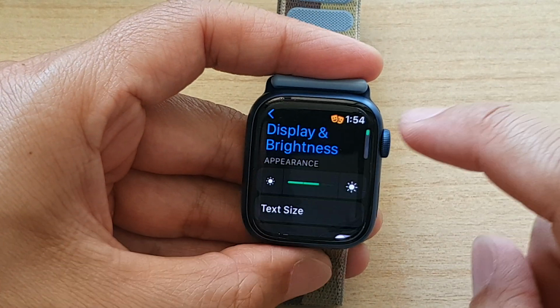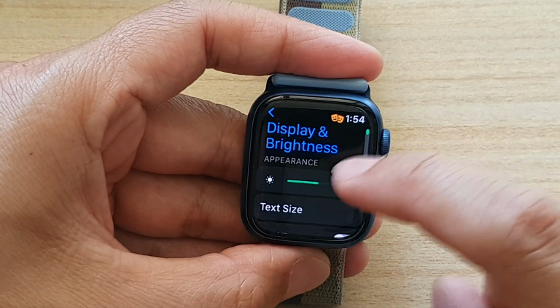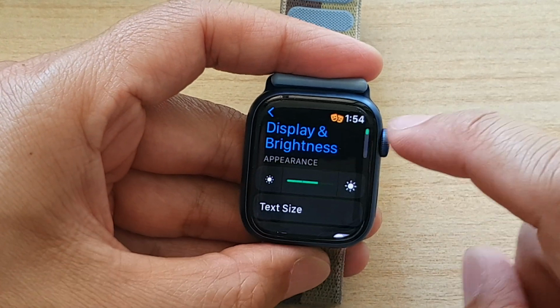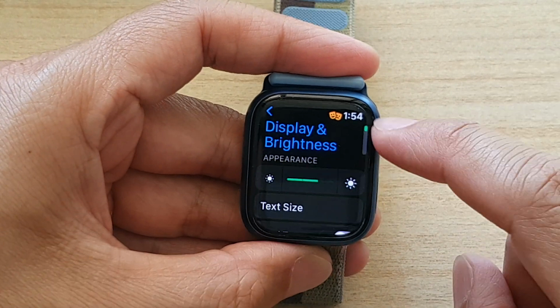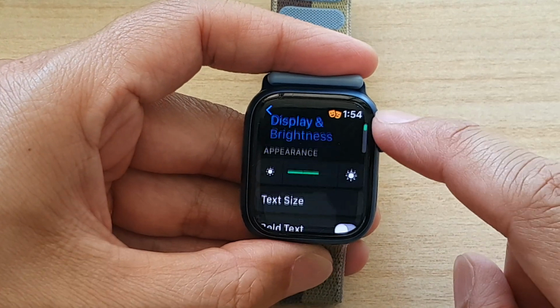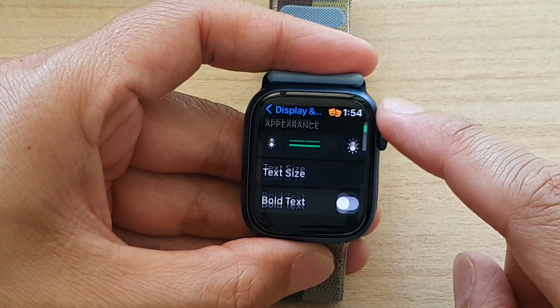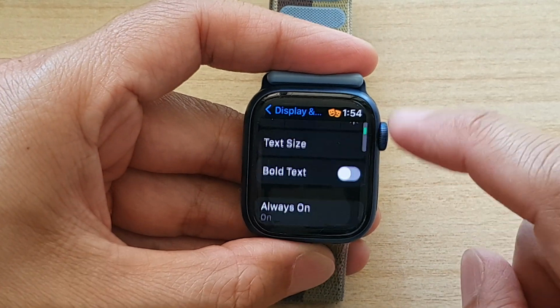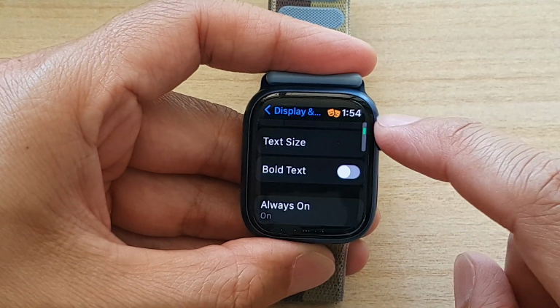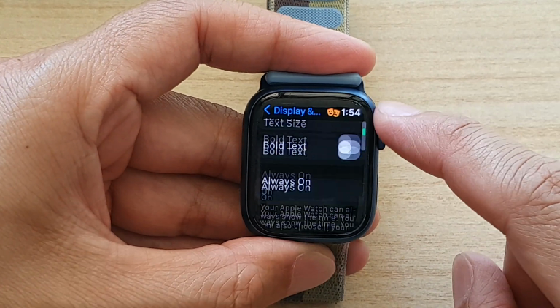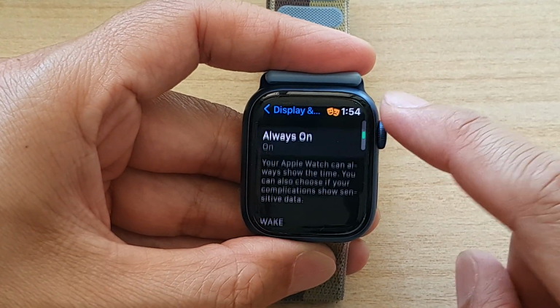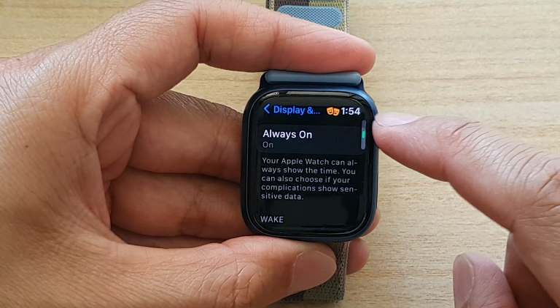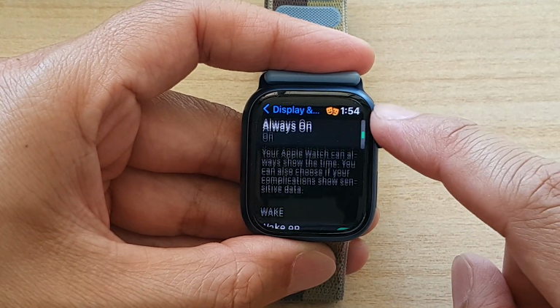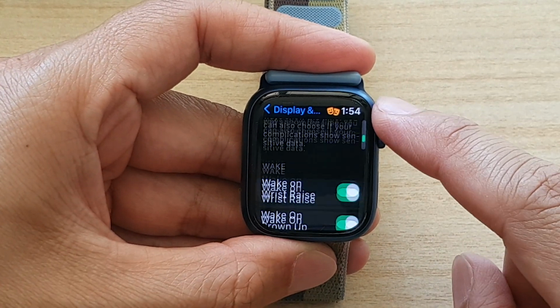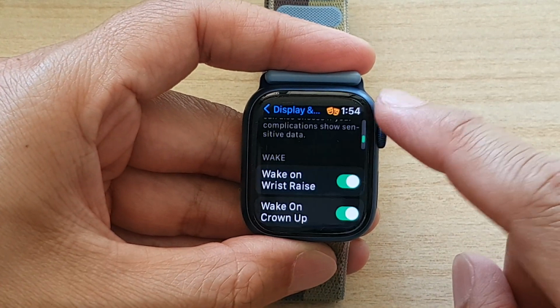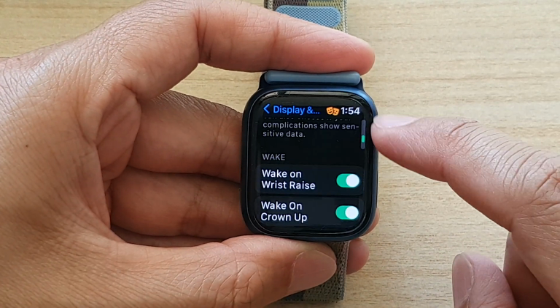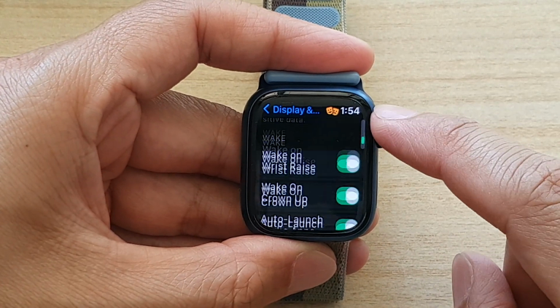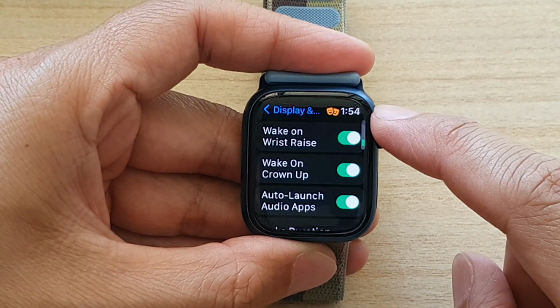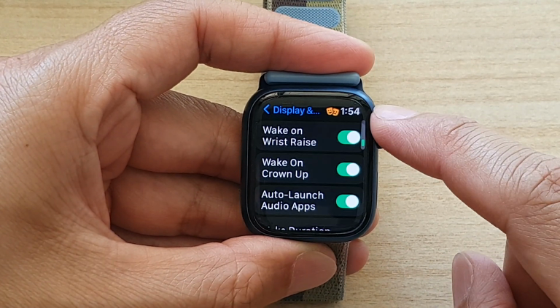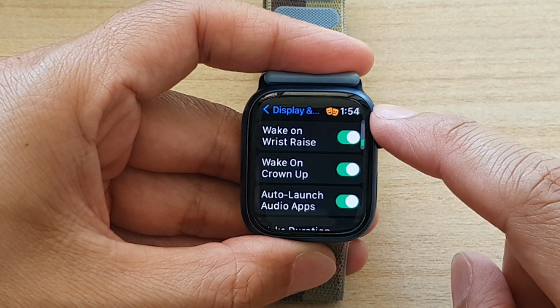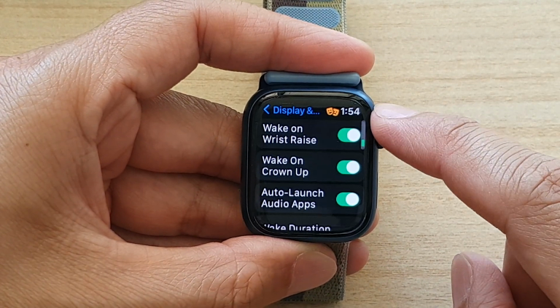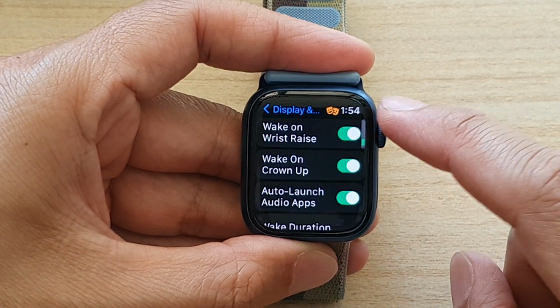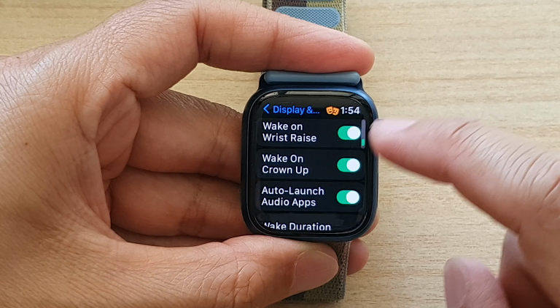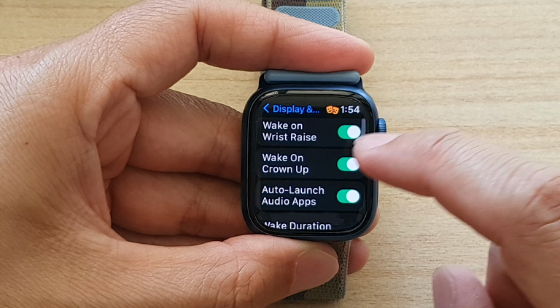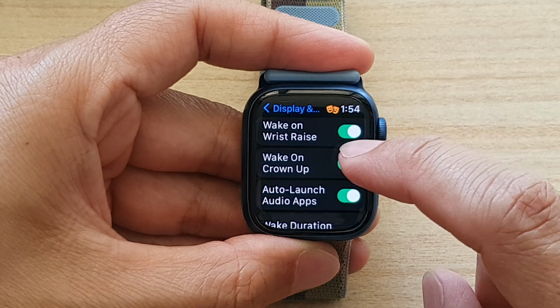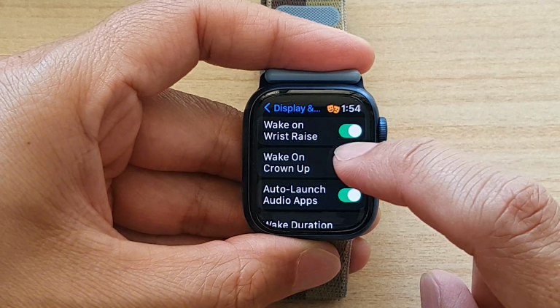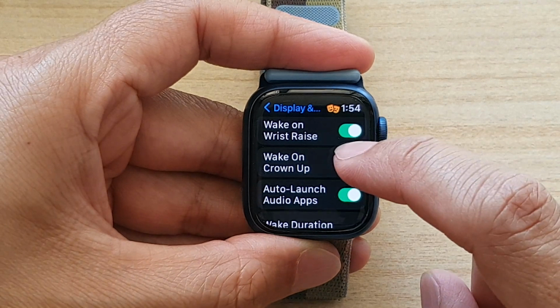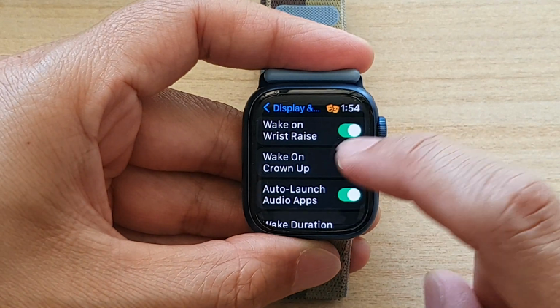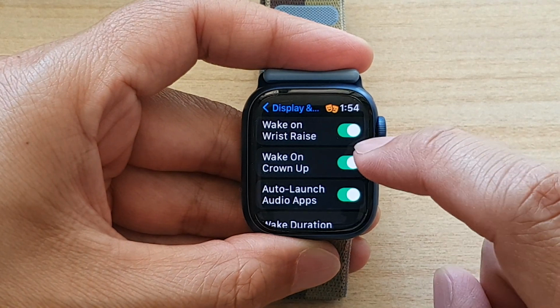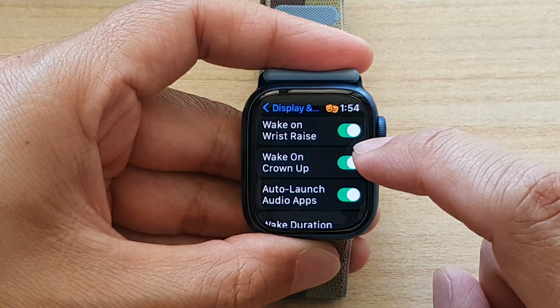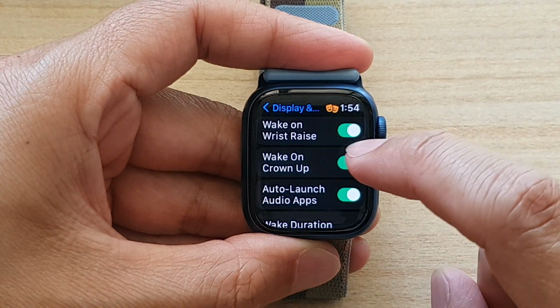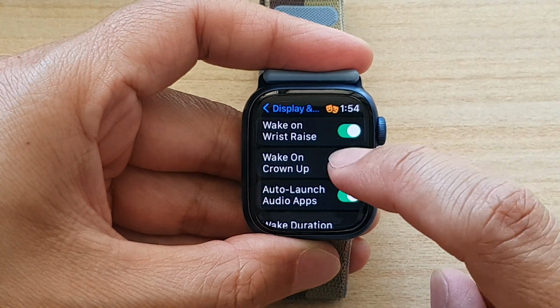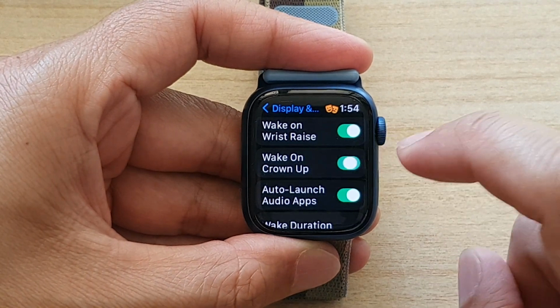In here we're going to go down and tap on Wake on Crown App.